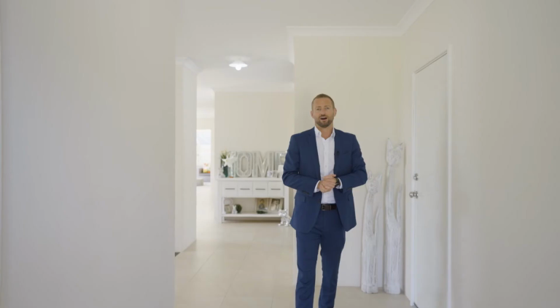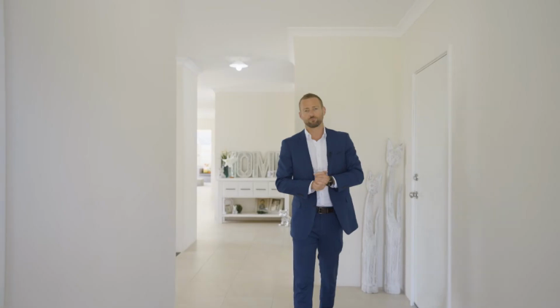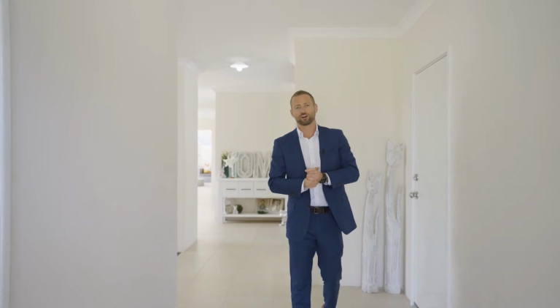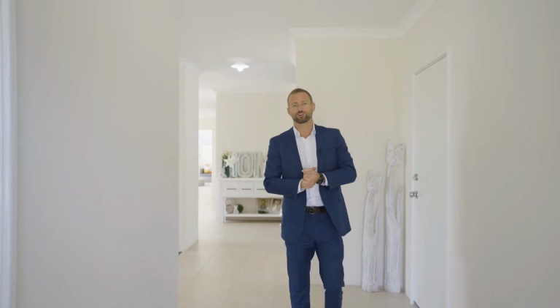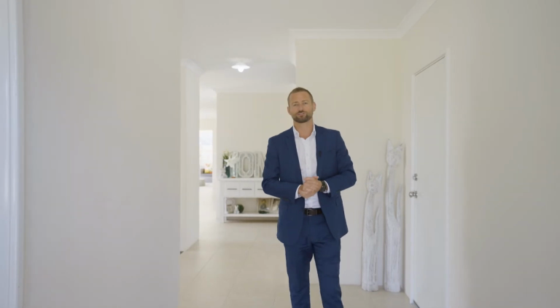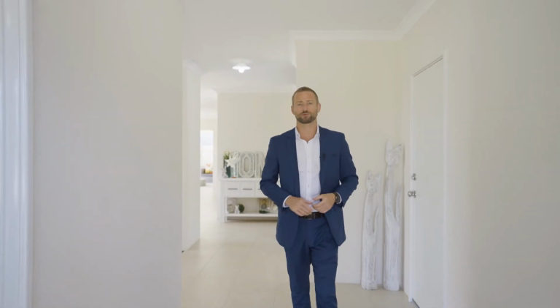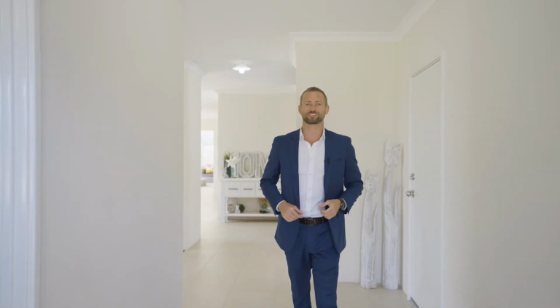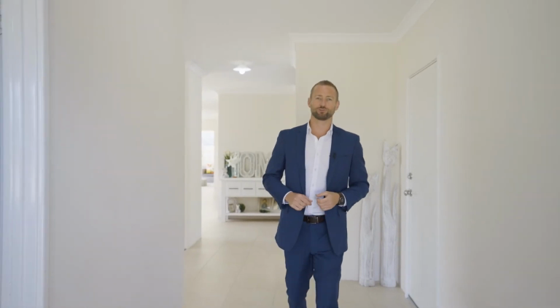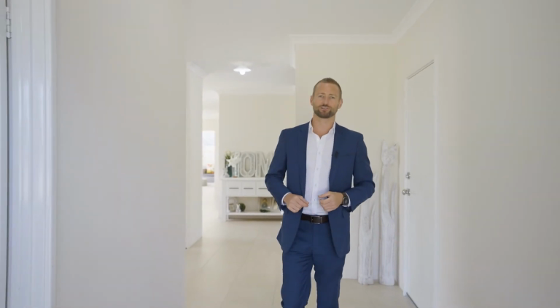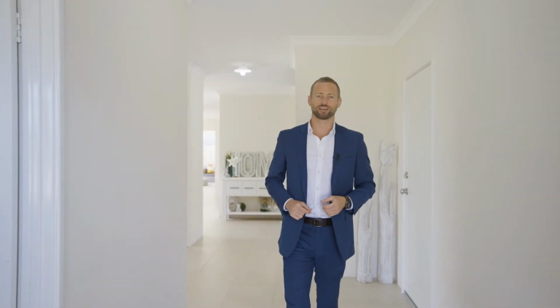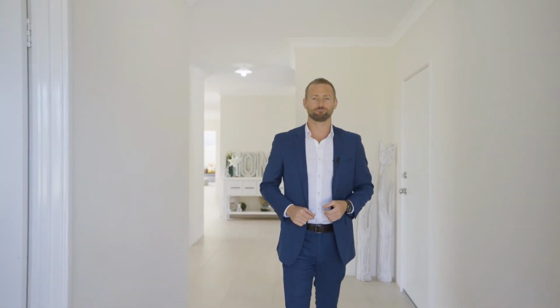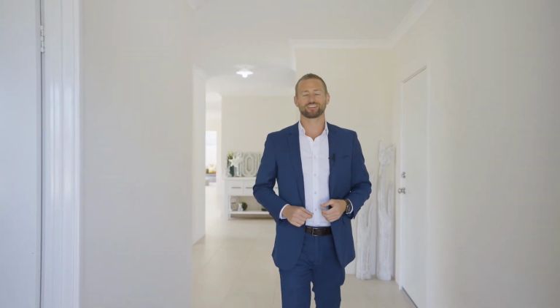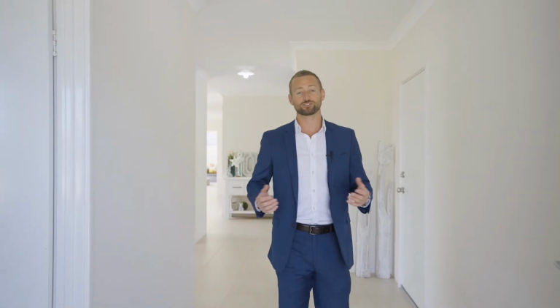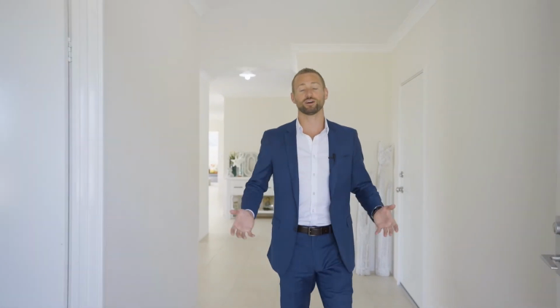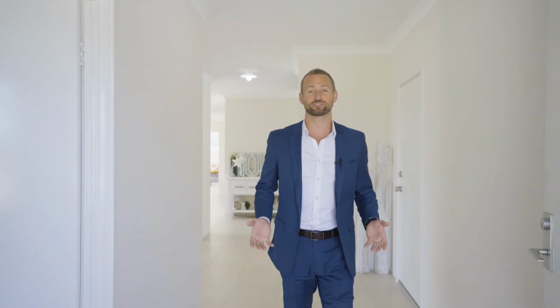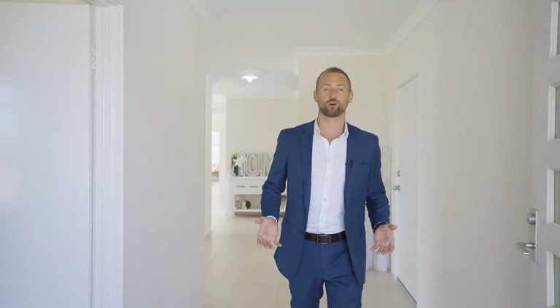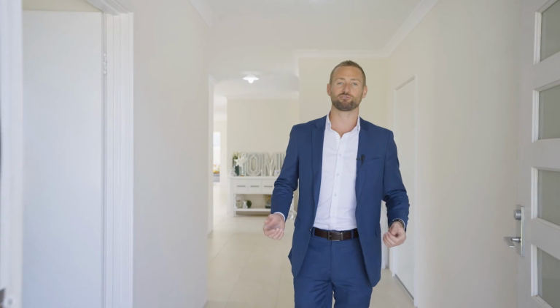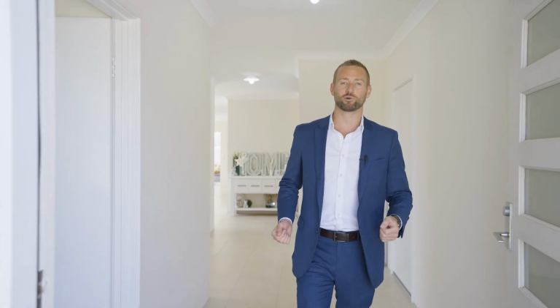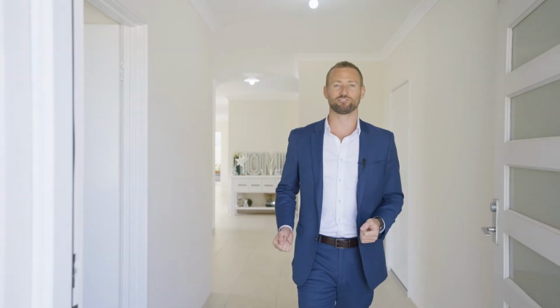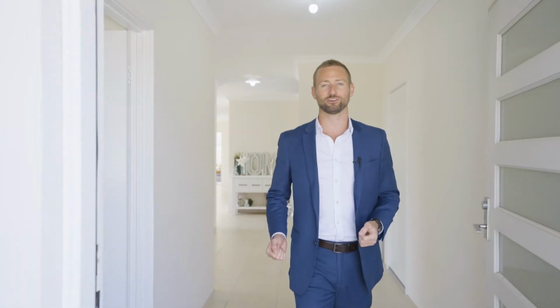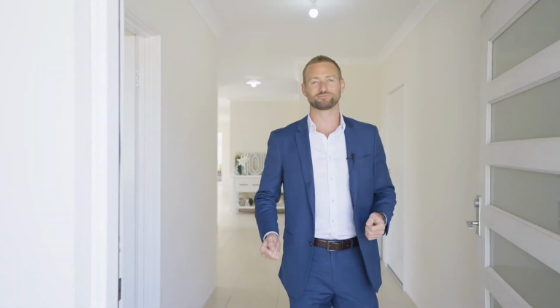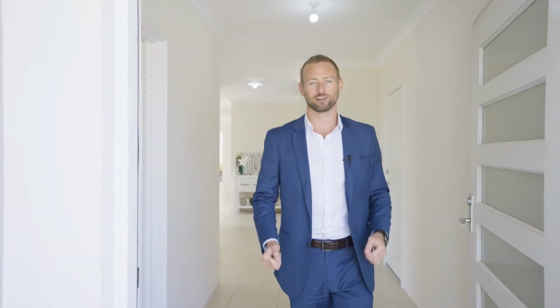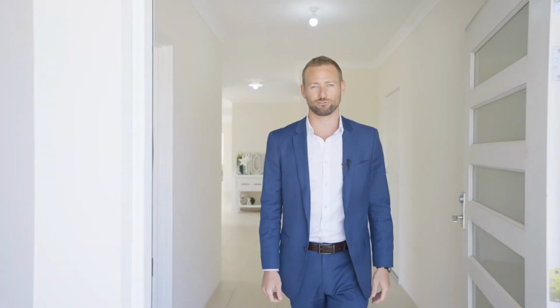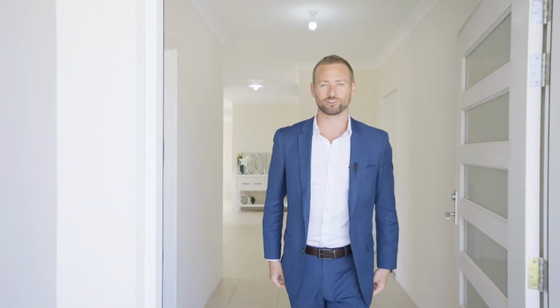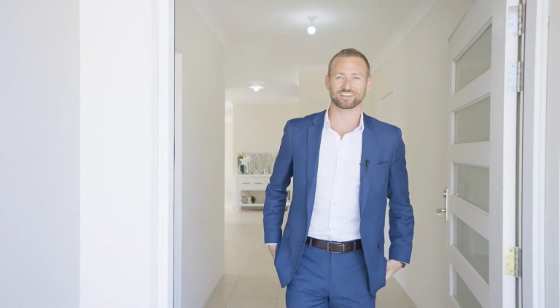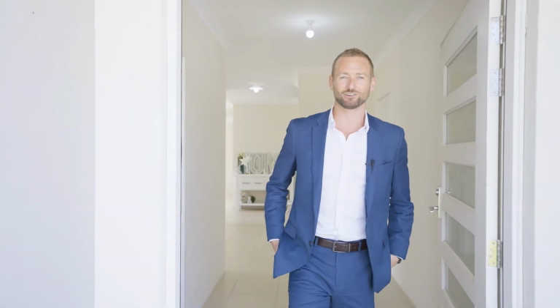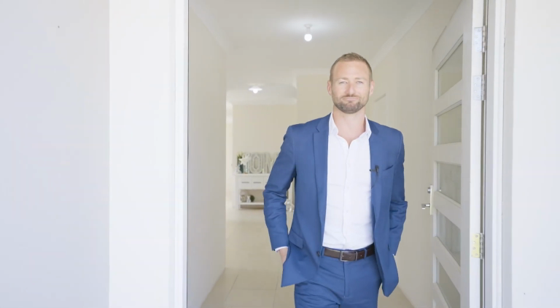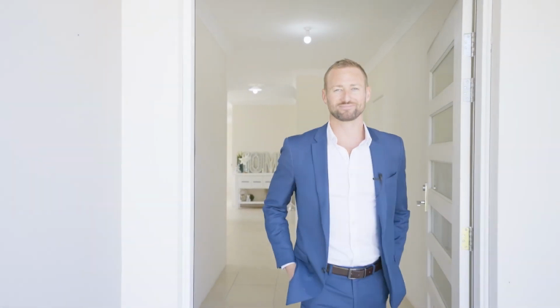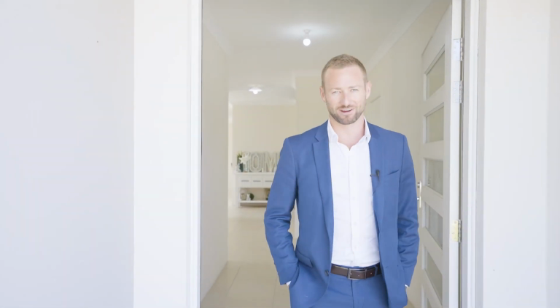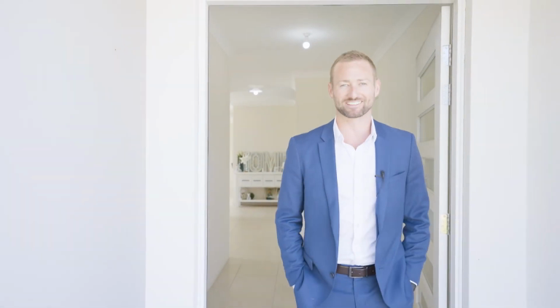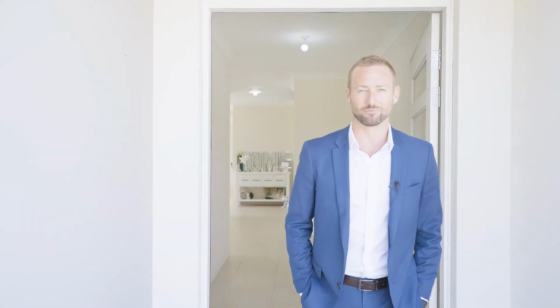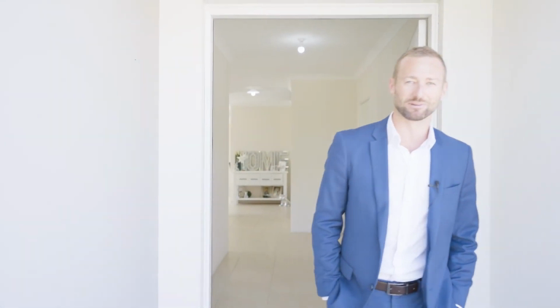I'm Ryan Joseph from XSeed Real Estate. As always, call me for more info and I look forward to seeing you at my next home open.